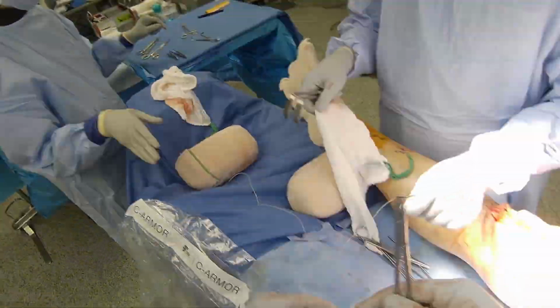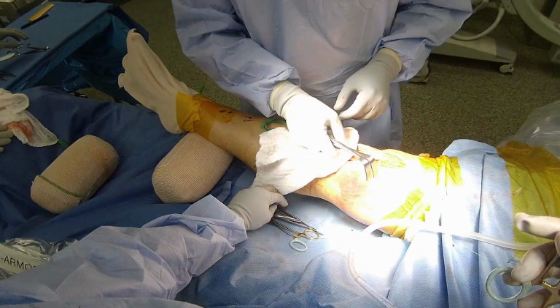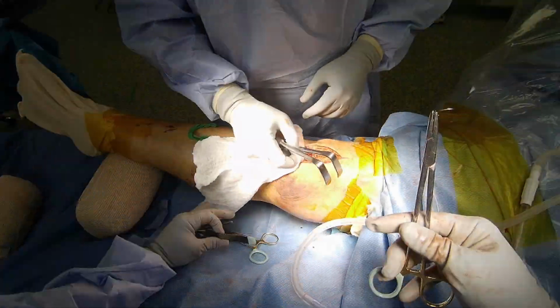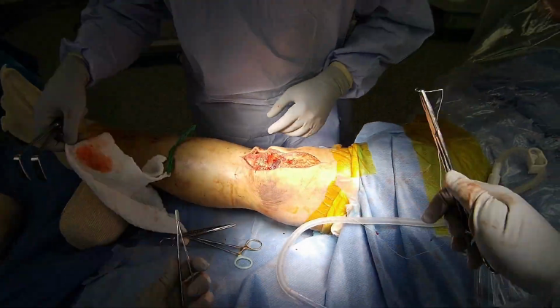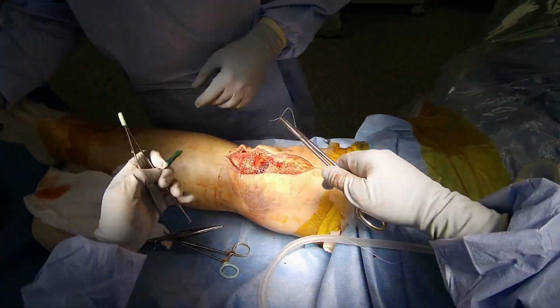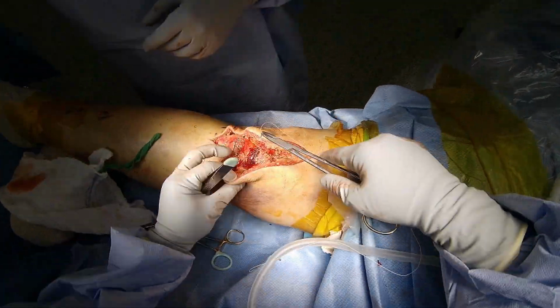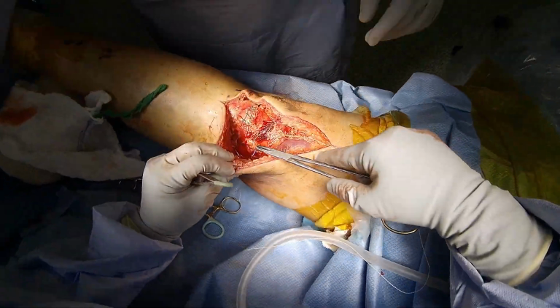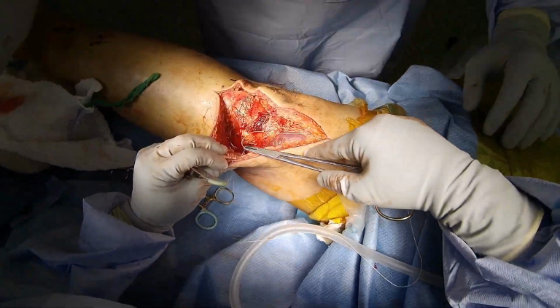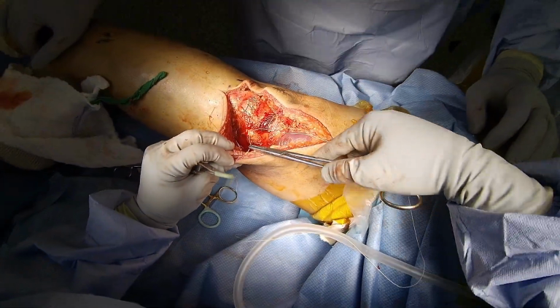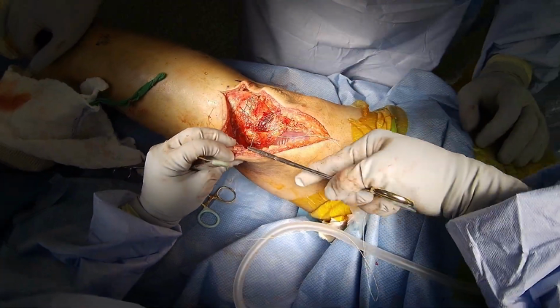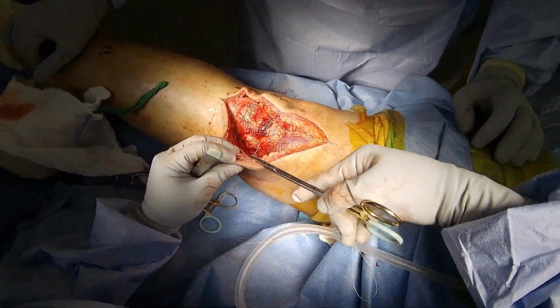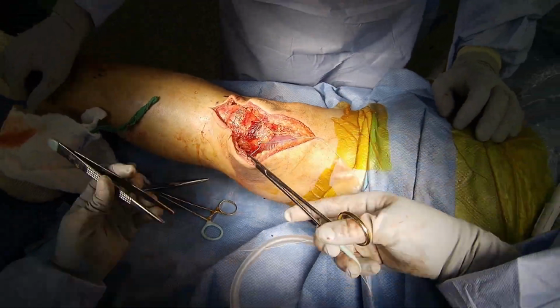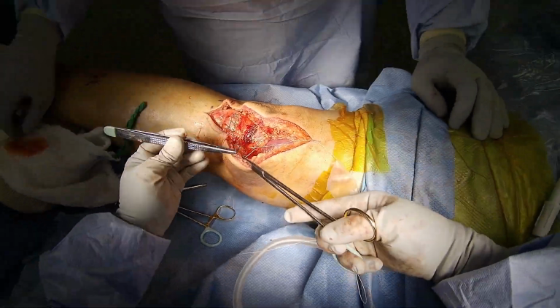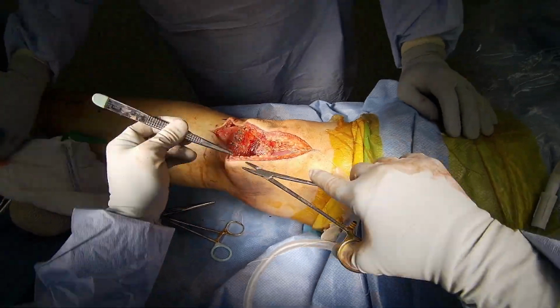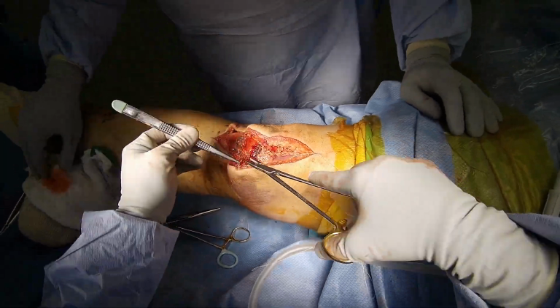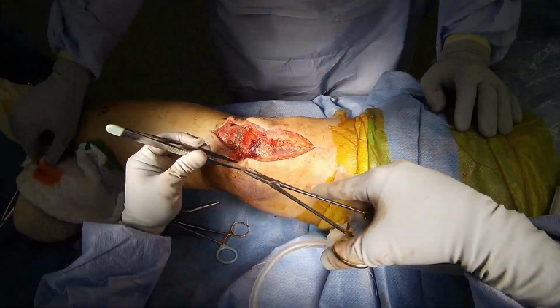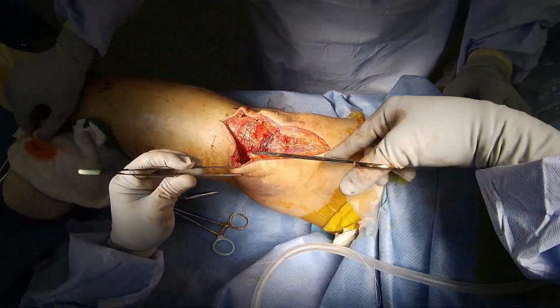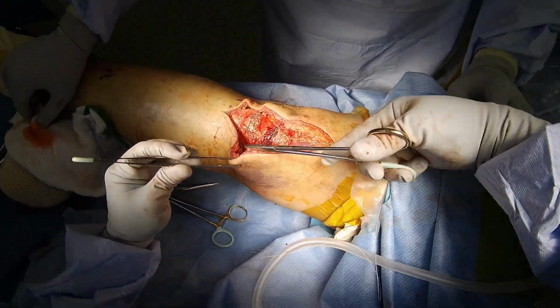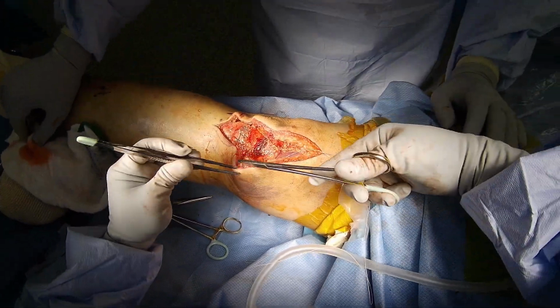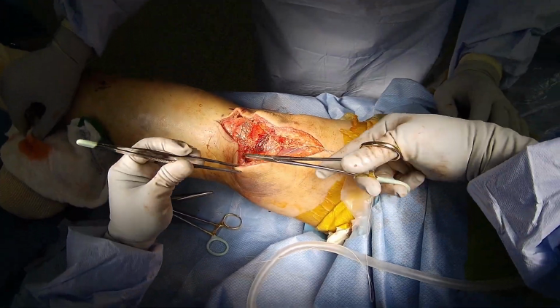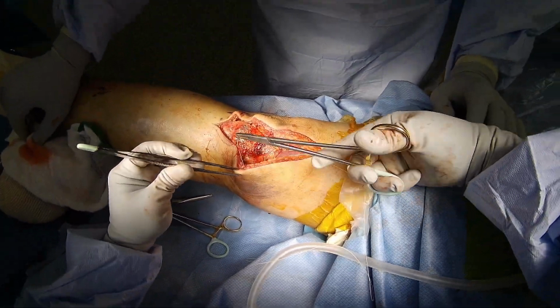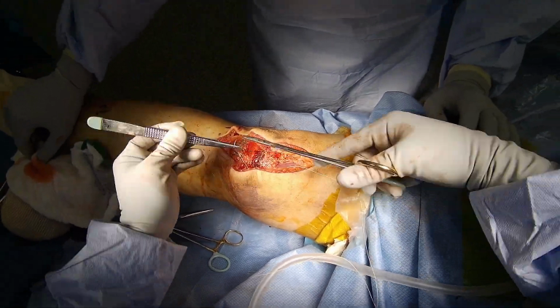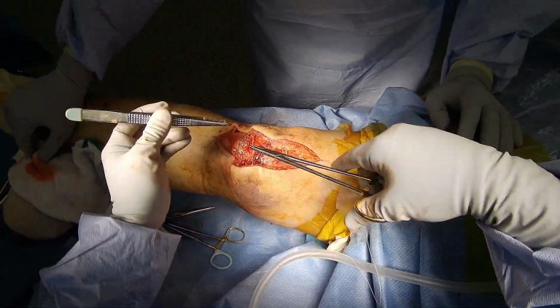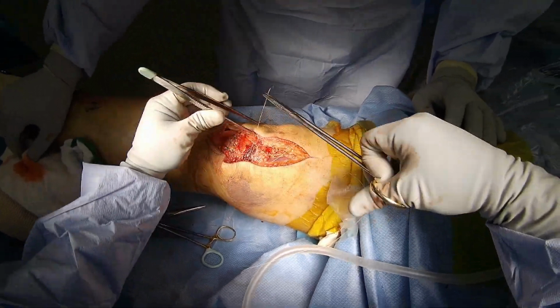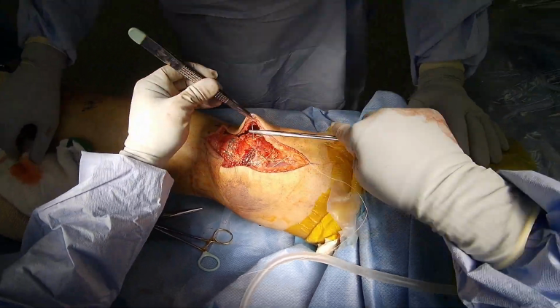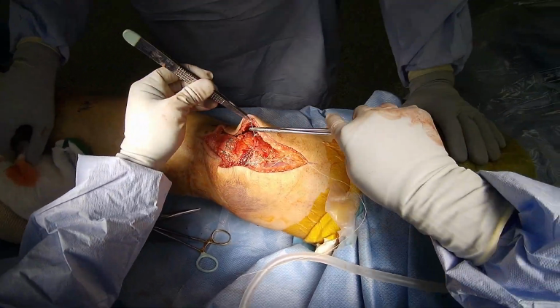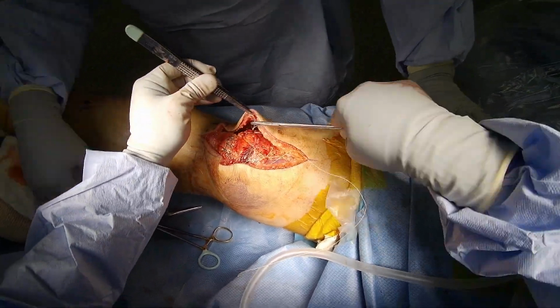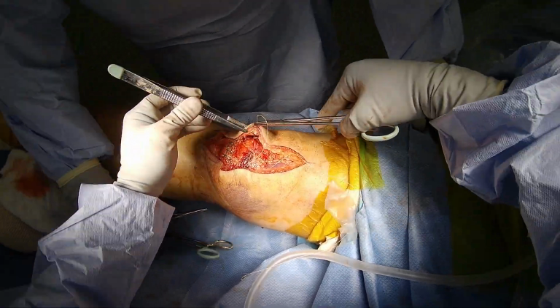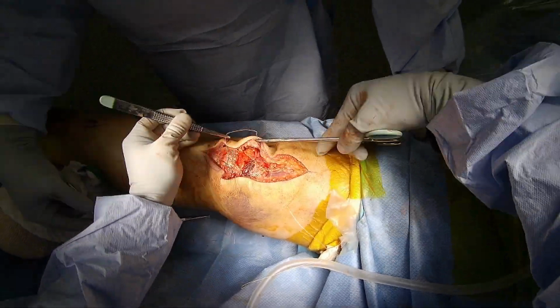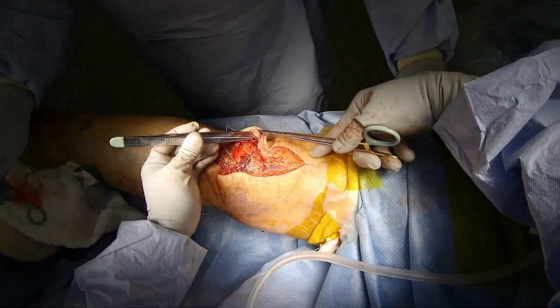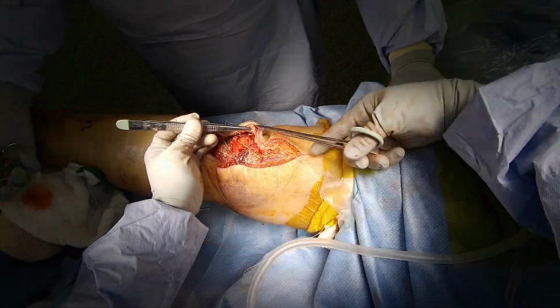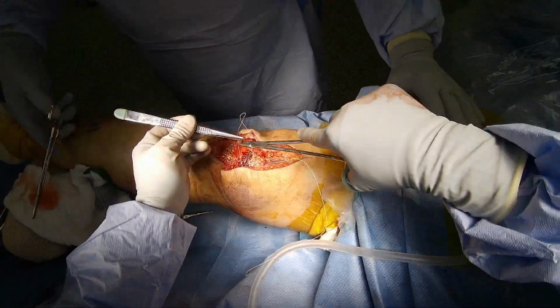I can also close the deep layer with a large number one vicryl. I place a drain to evacuate any short-term edema.